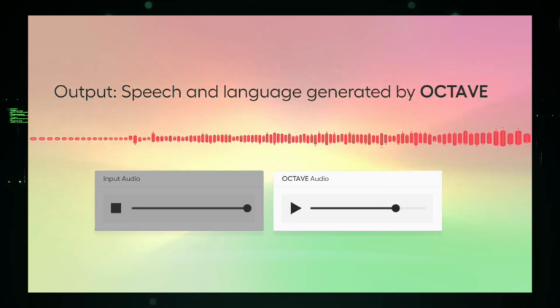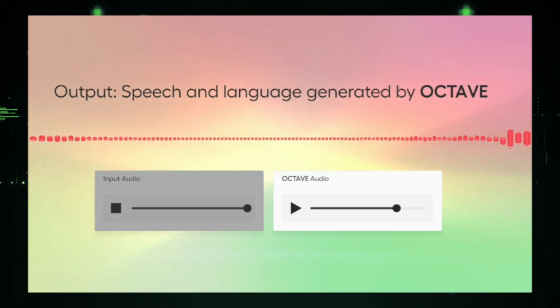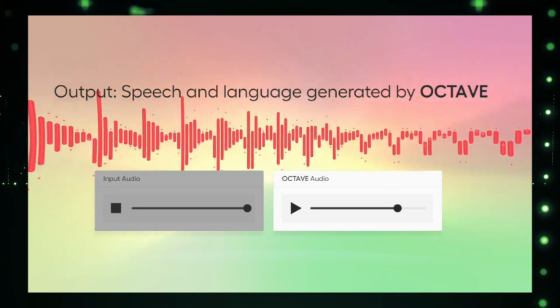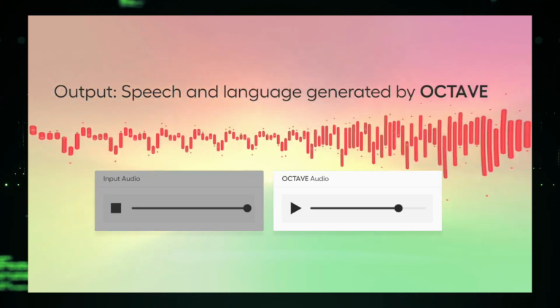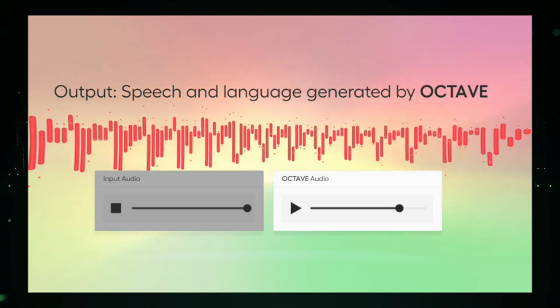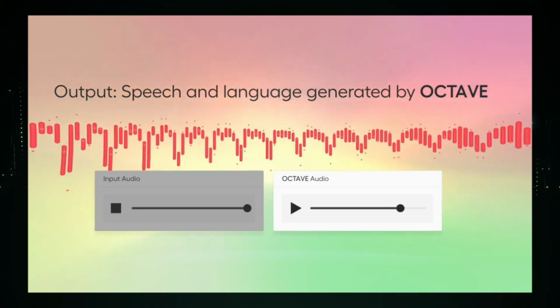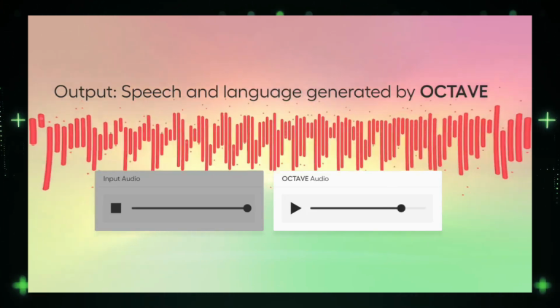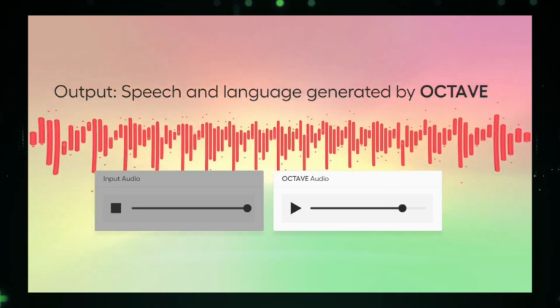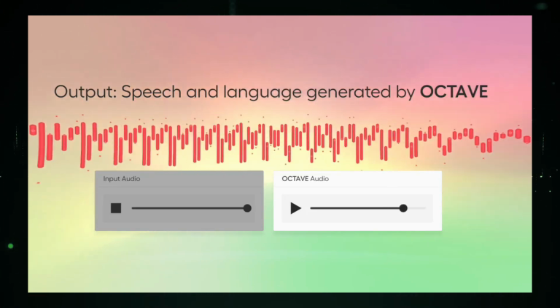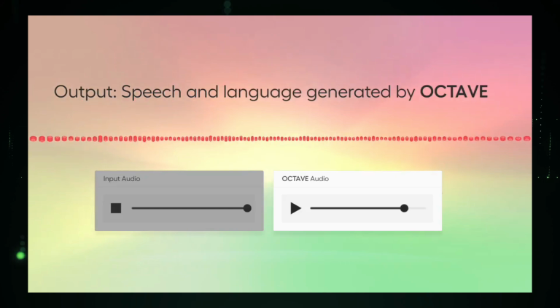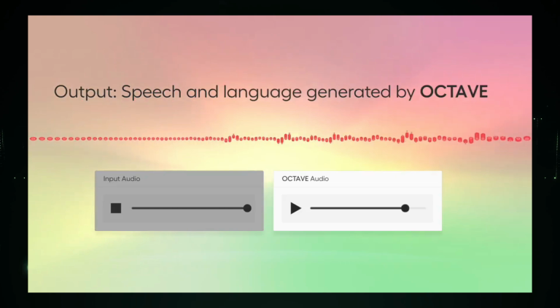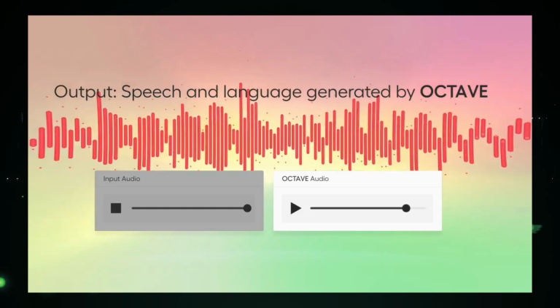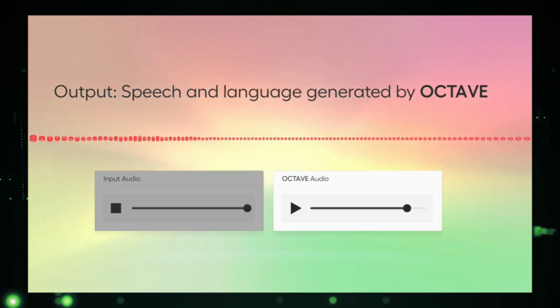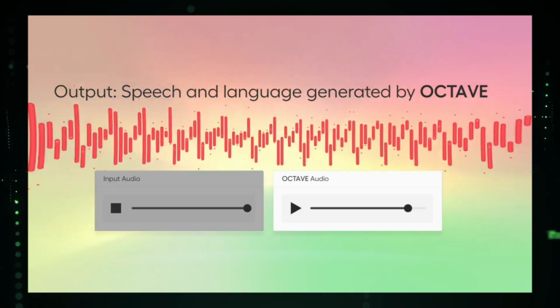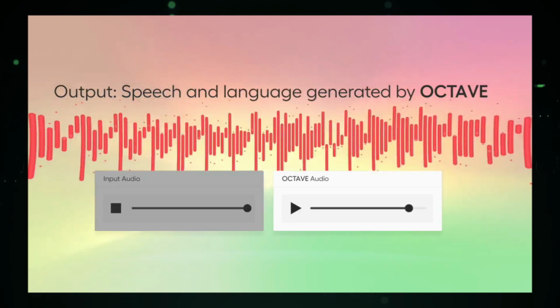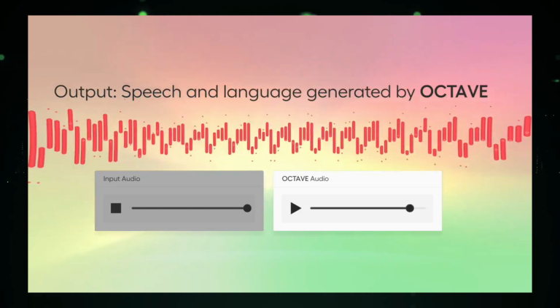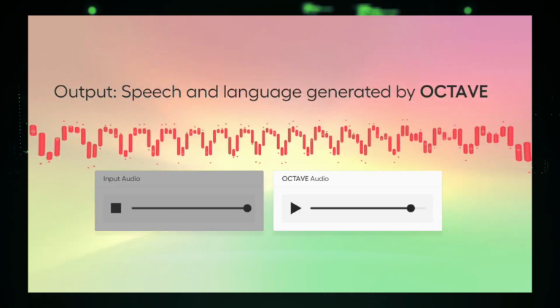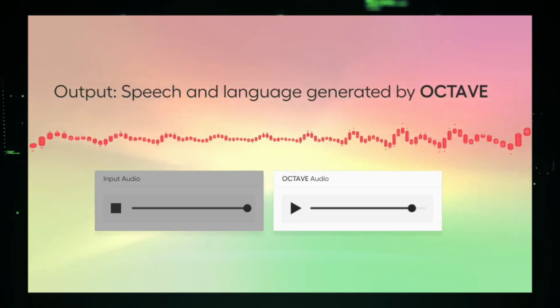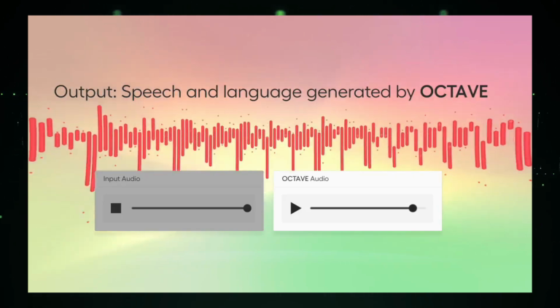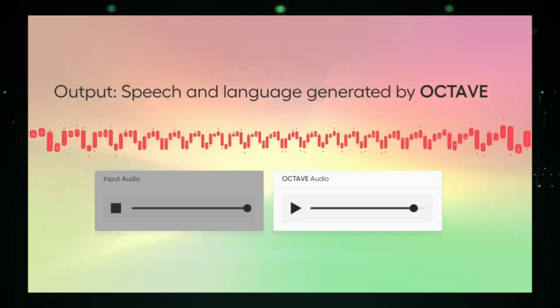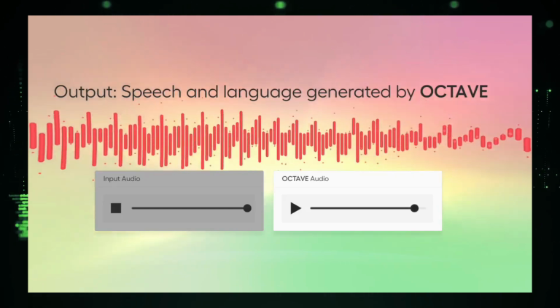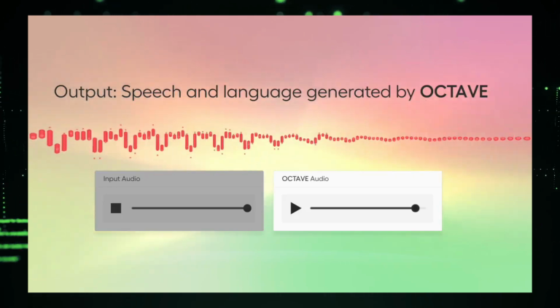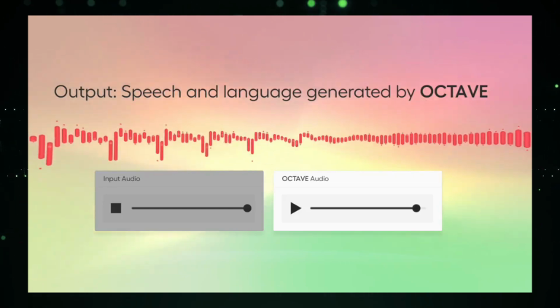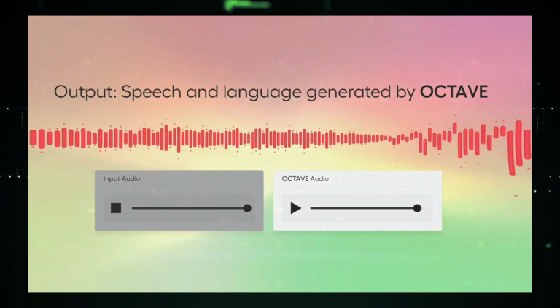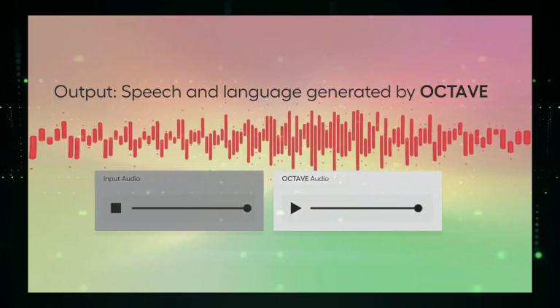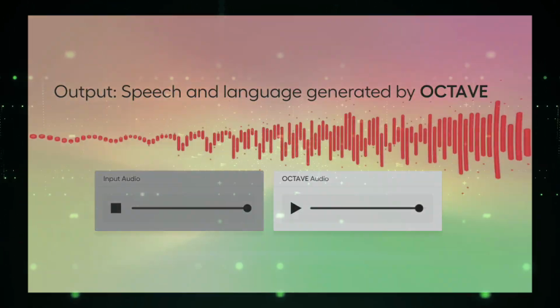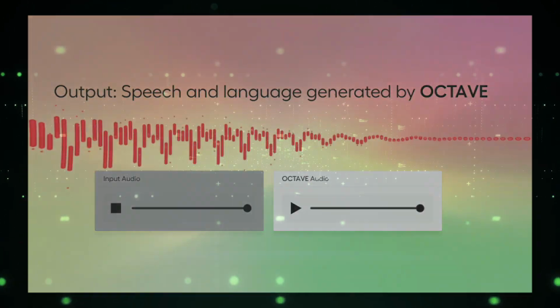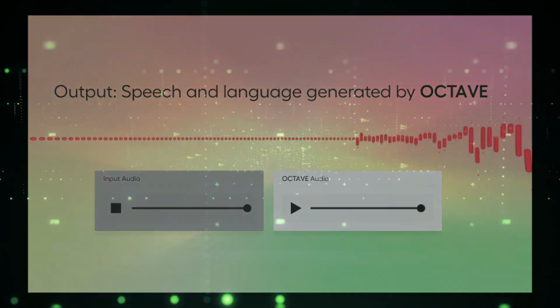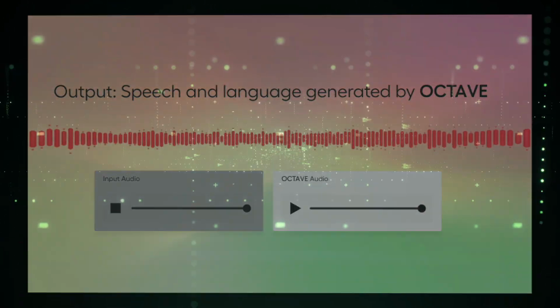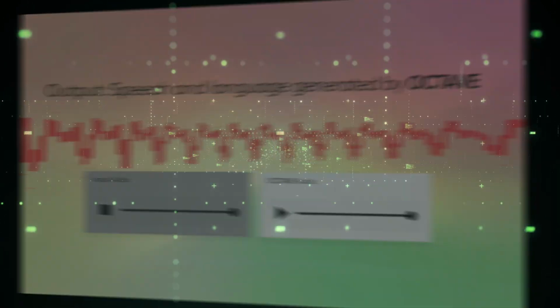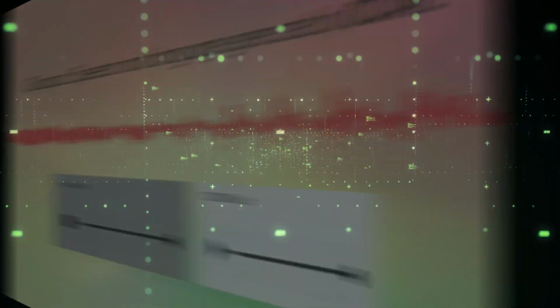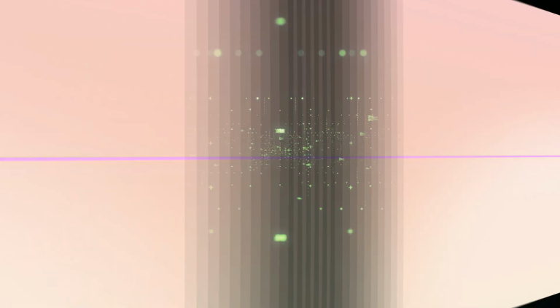What do you think about the potential of Octave? Let me know in the comments below, and let's see the demo video.